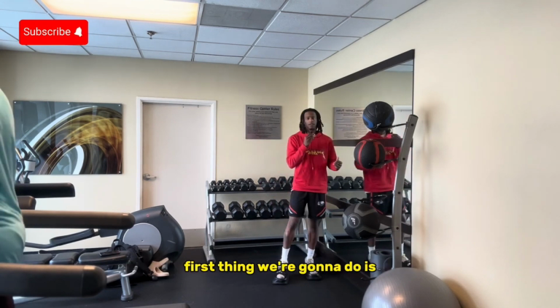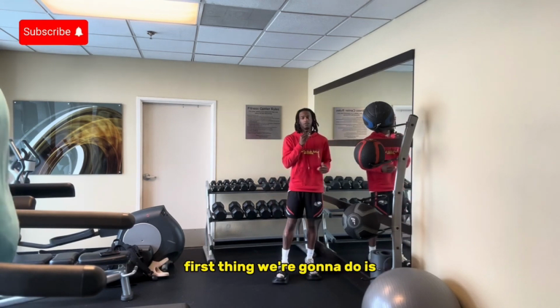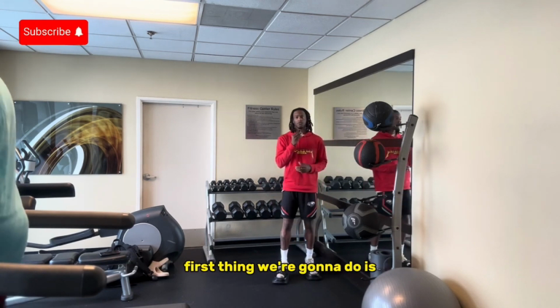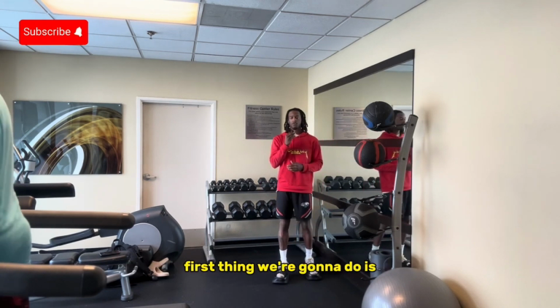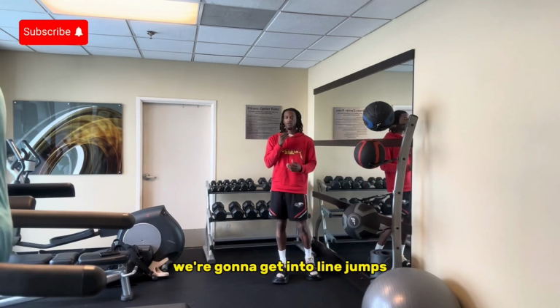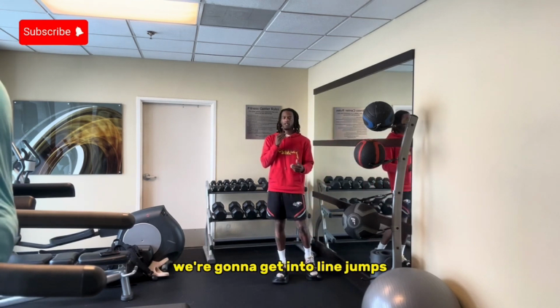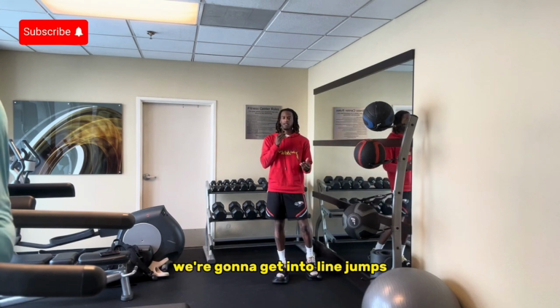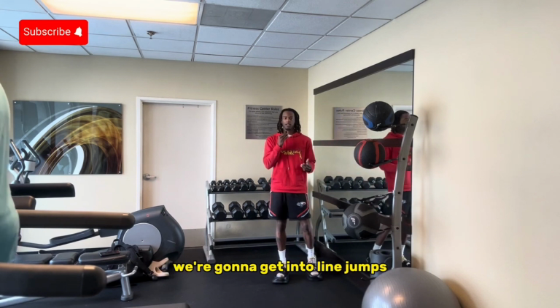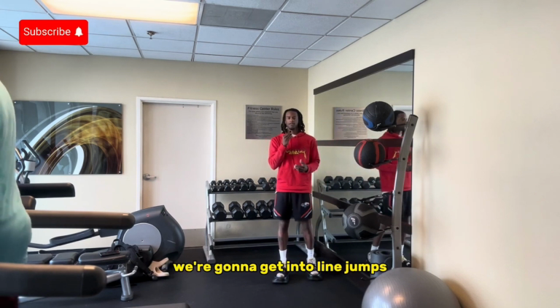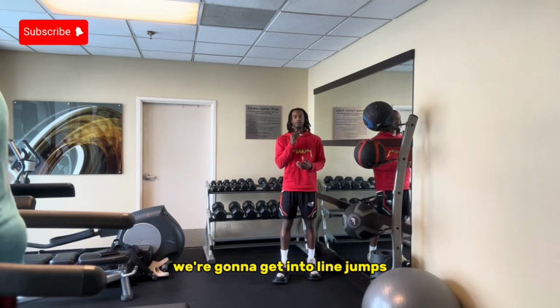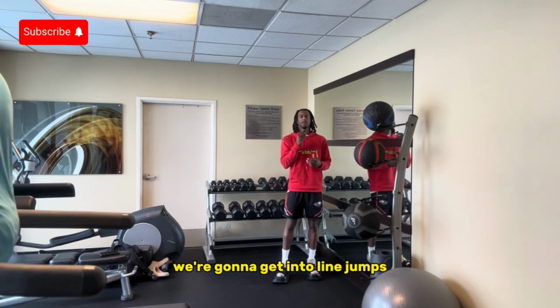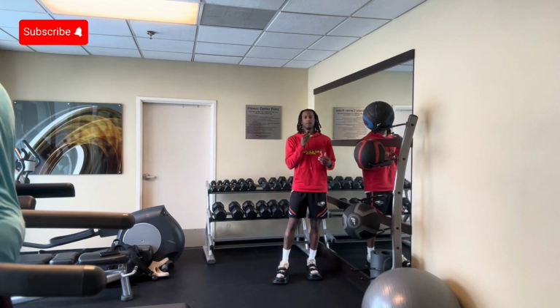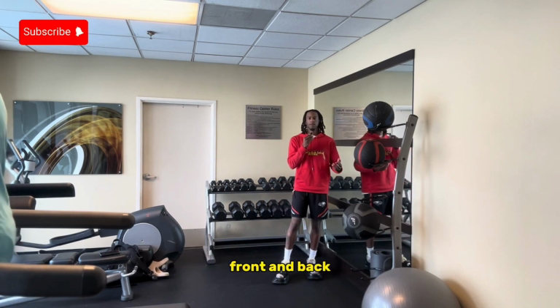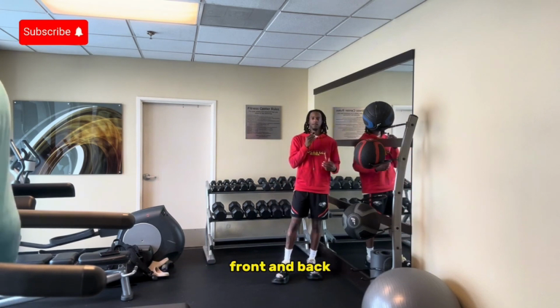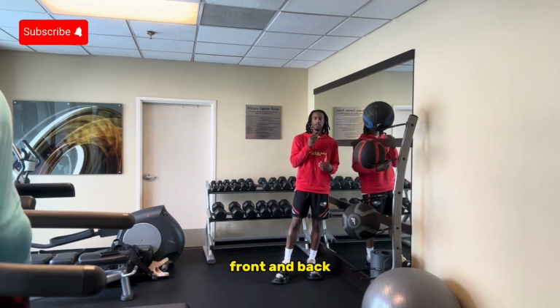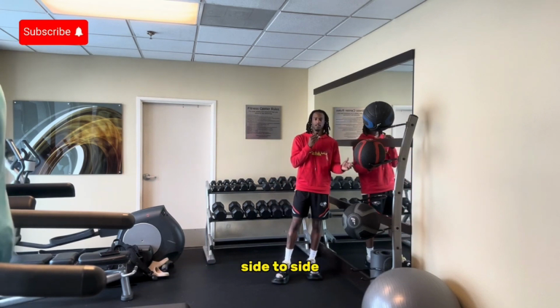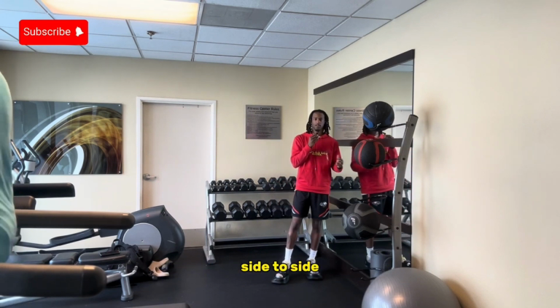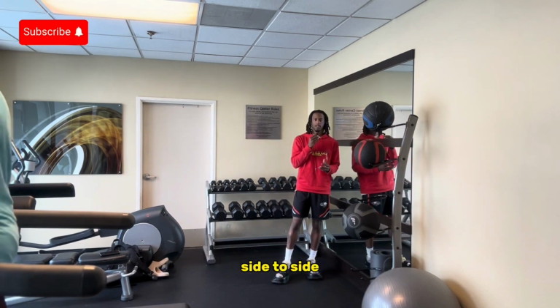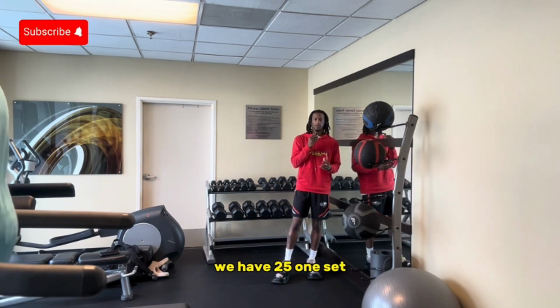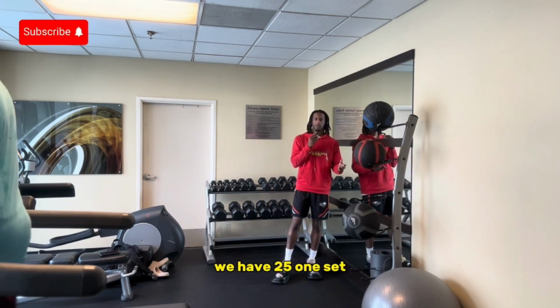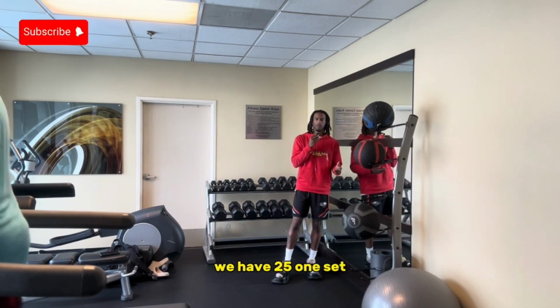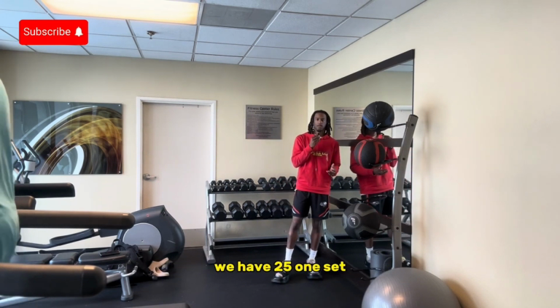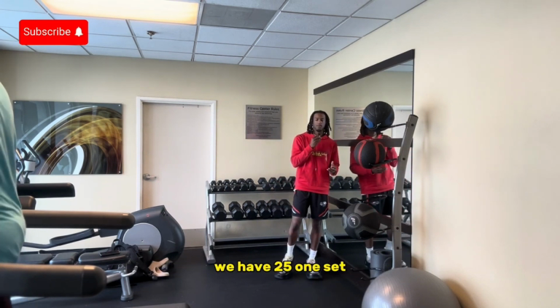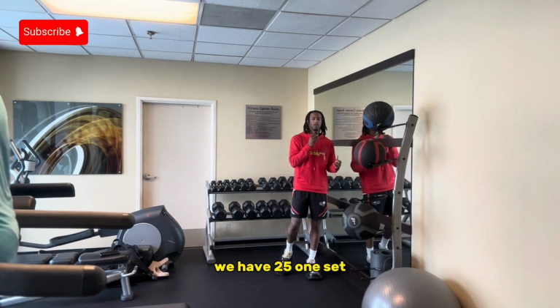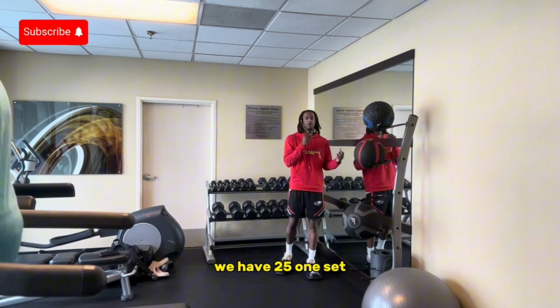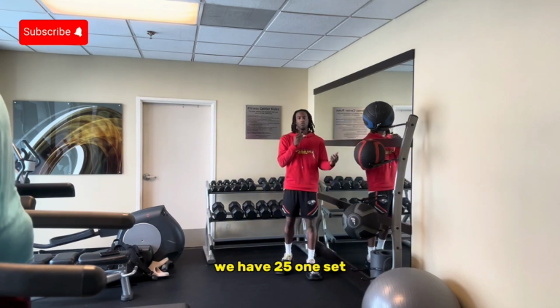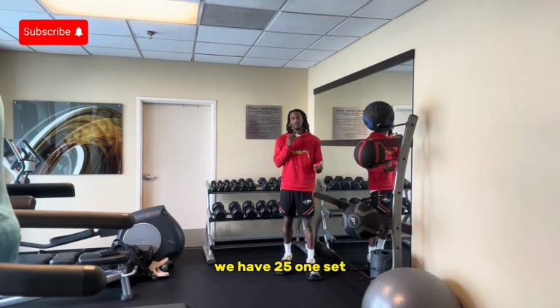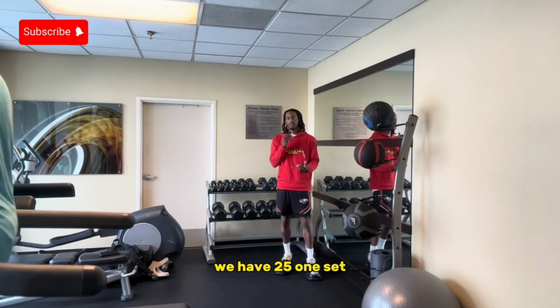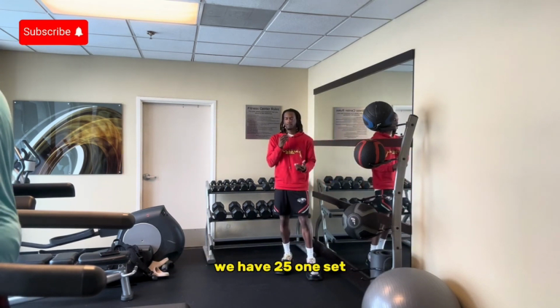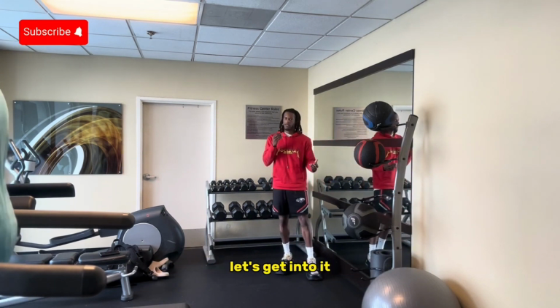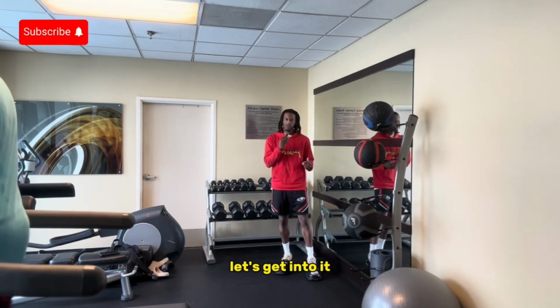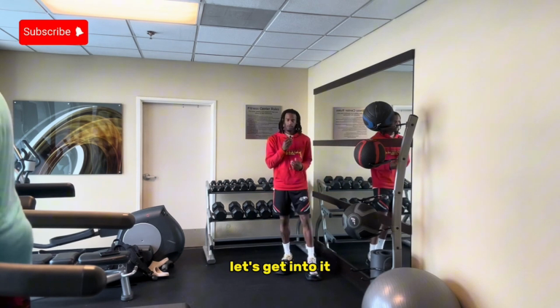First thing we're going to do is we're going to get into line jumps — side to side. We have 25, one set. Let's get into it.